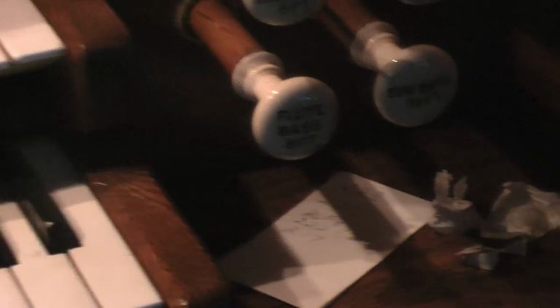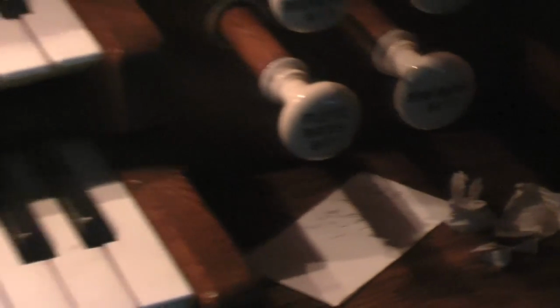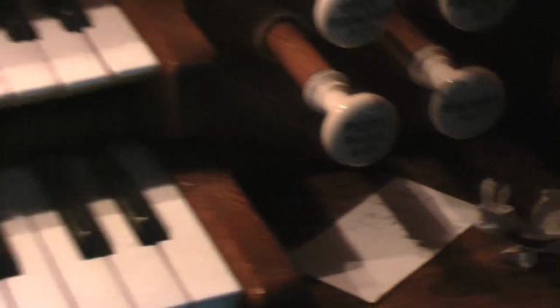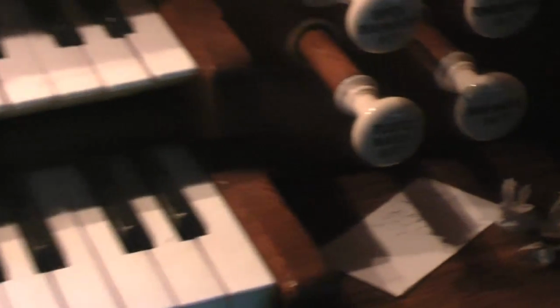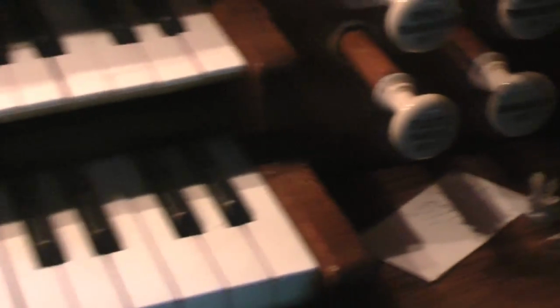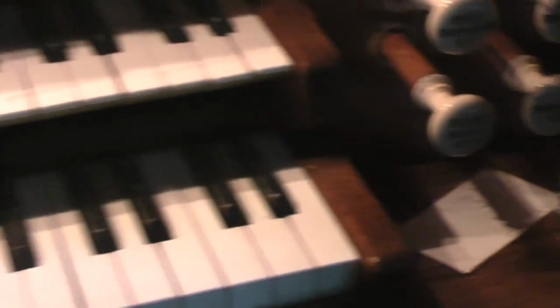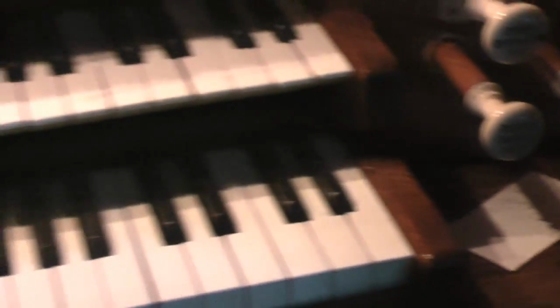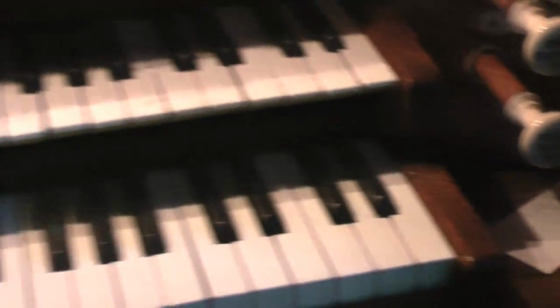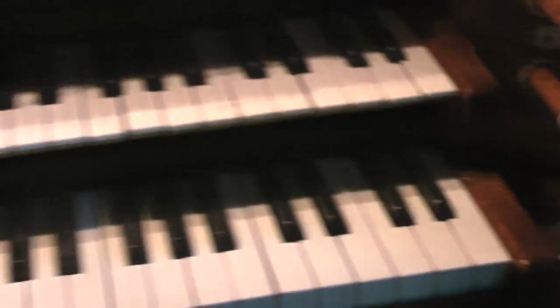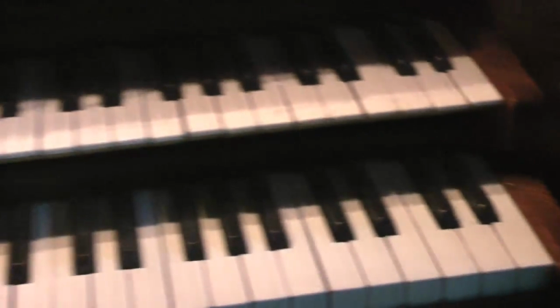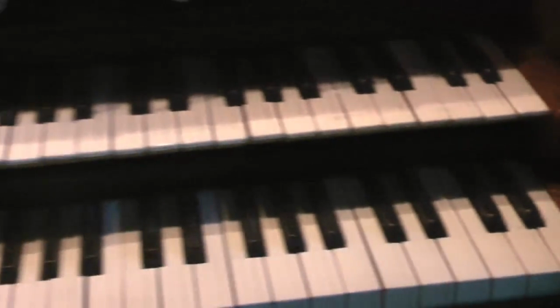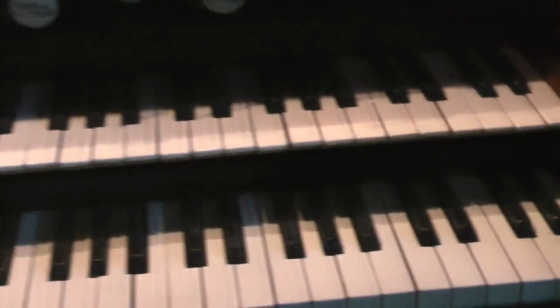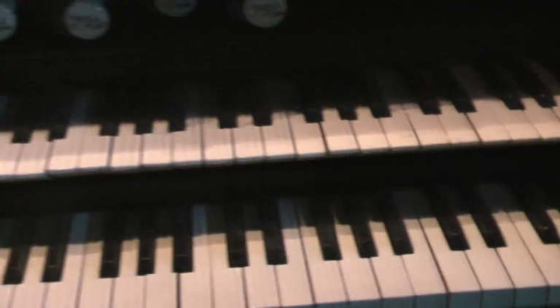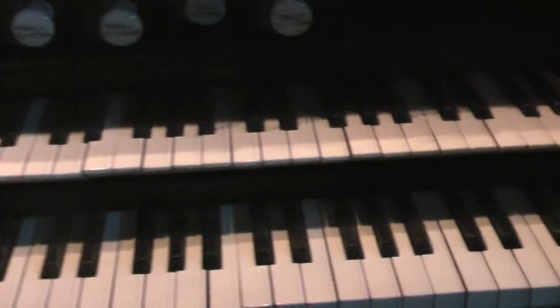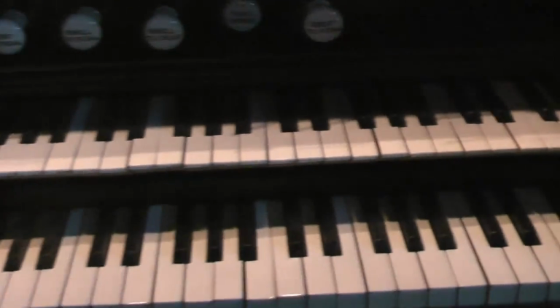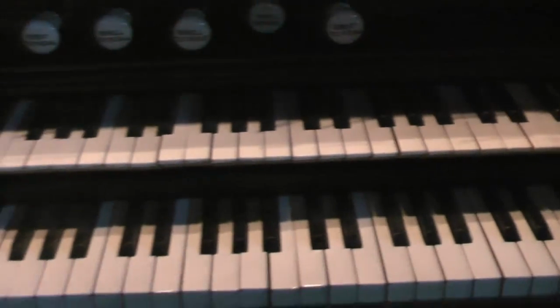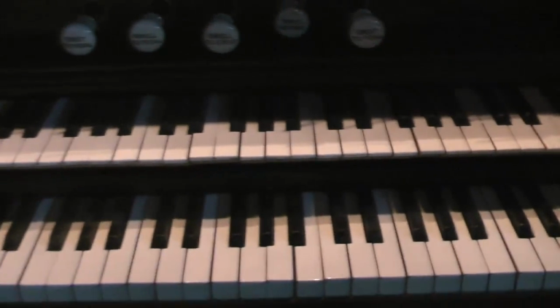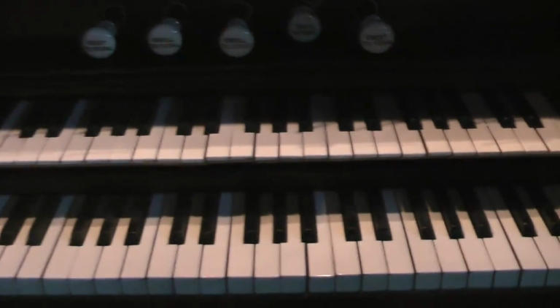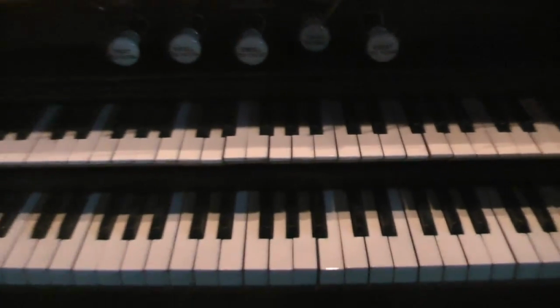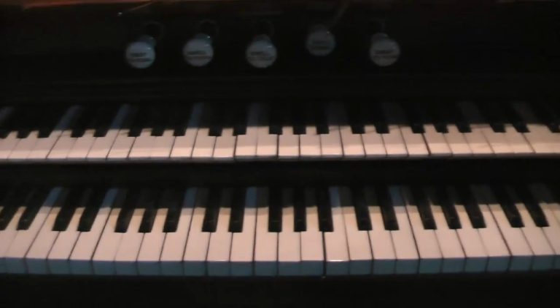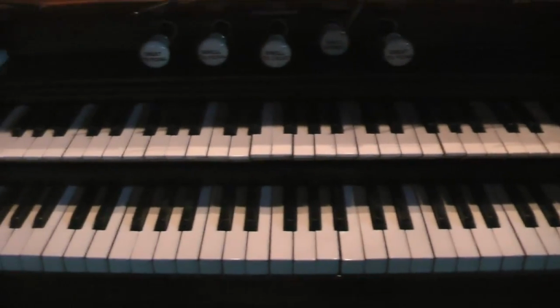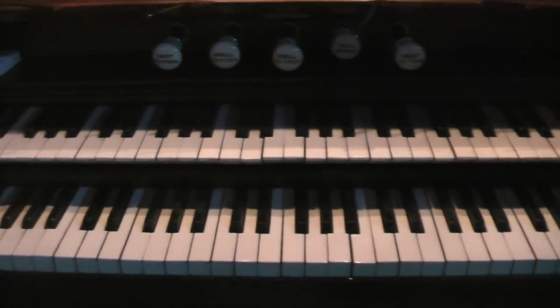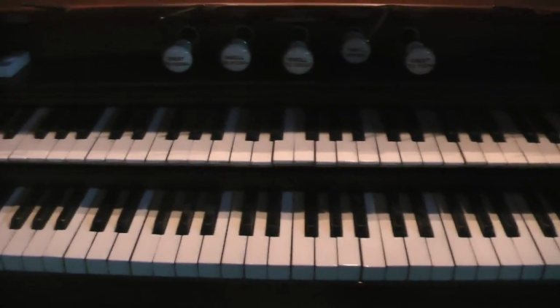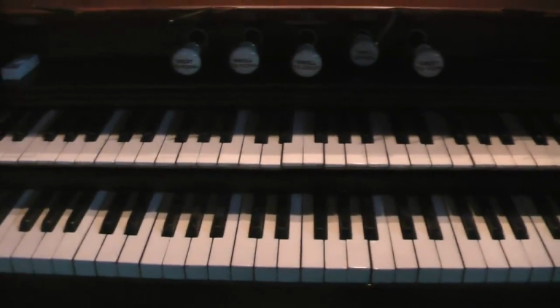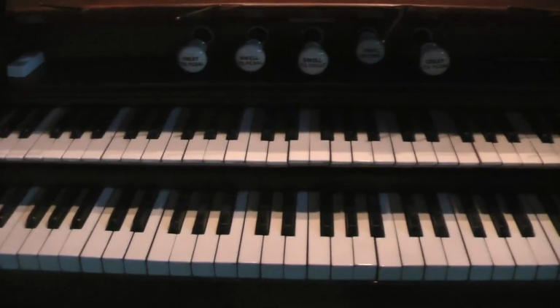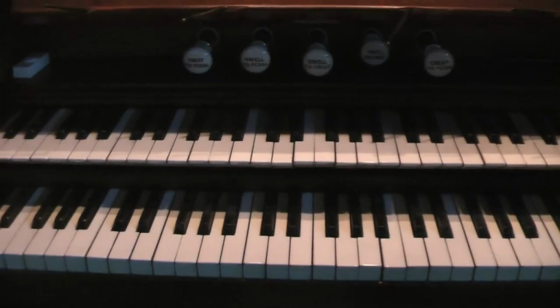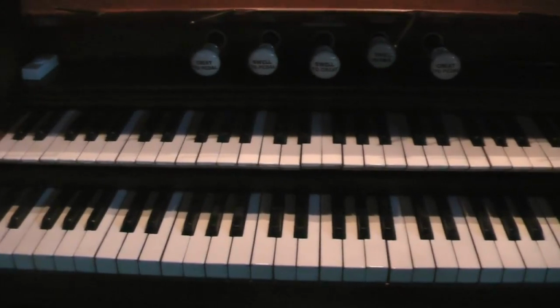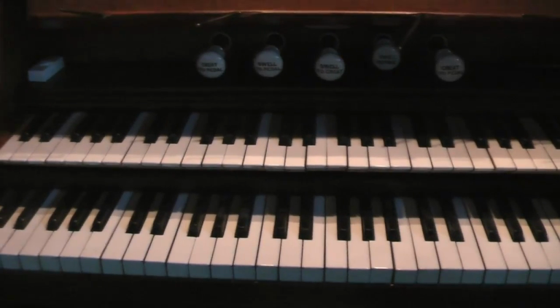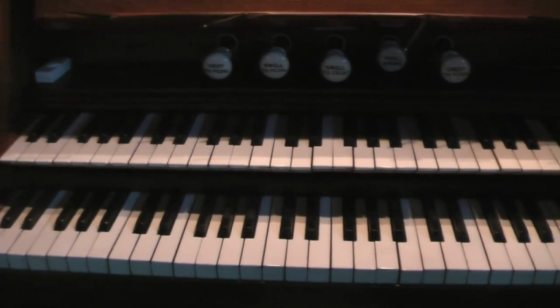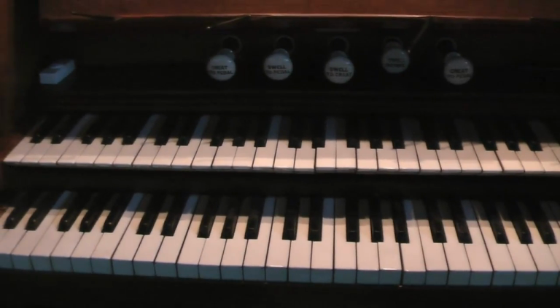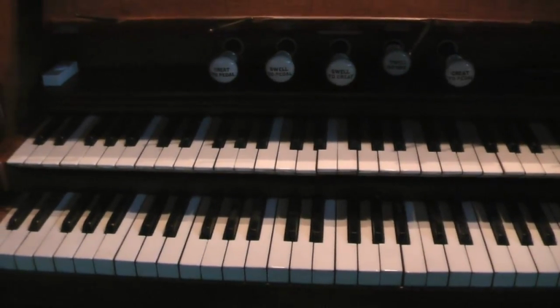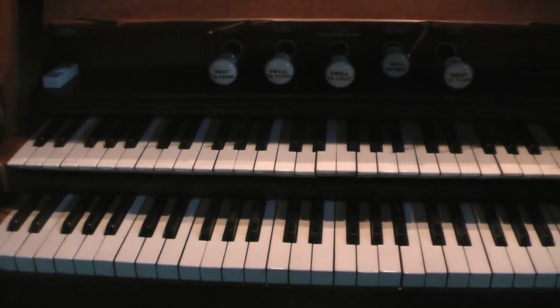So that's a little tour of the organ here. Let's press on and see what I can make do with this organ today.